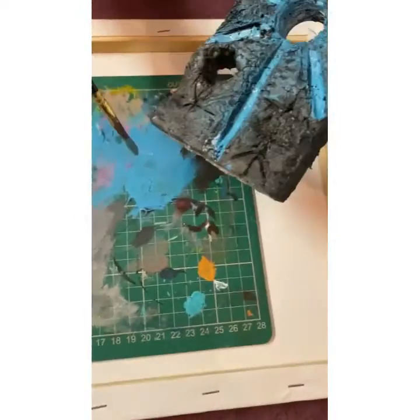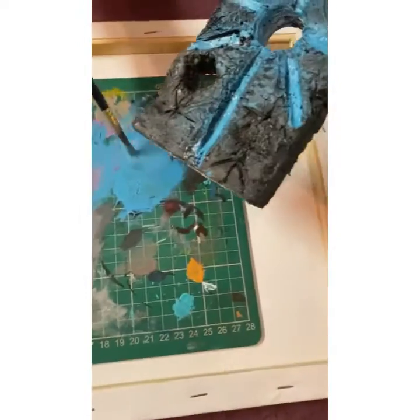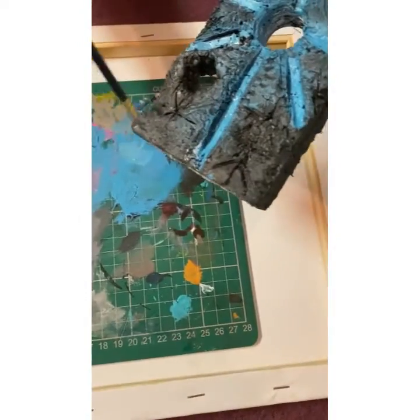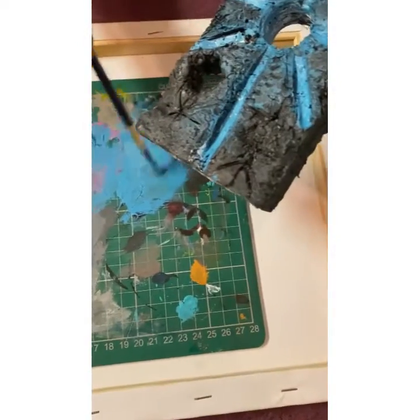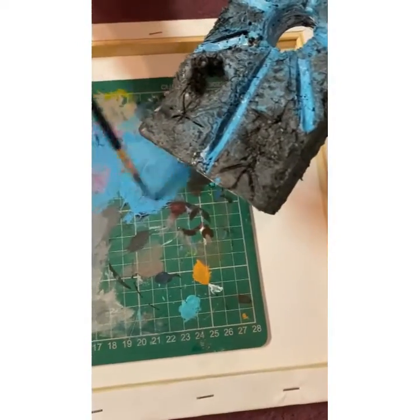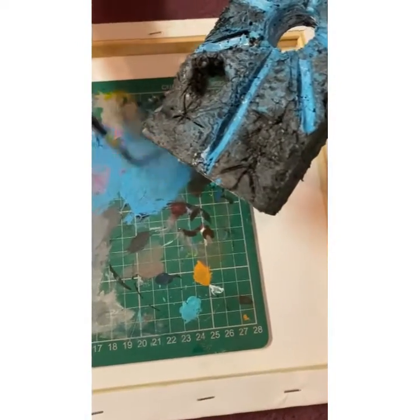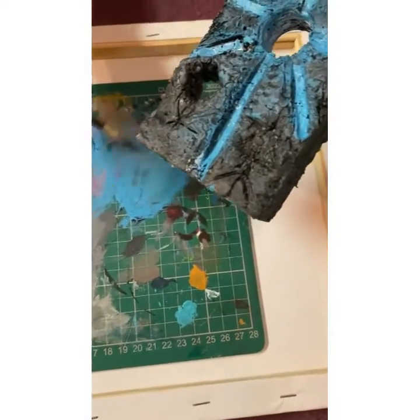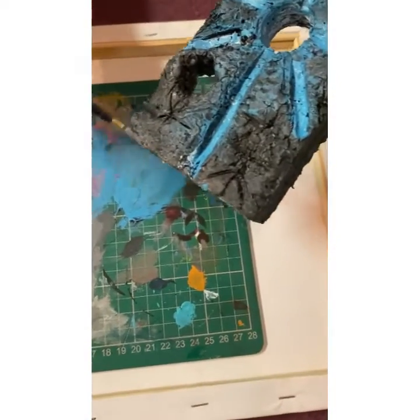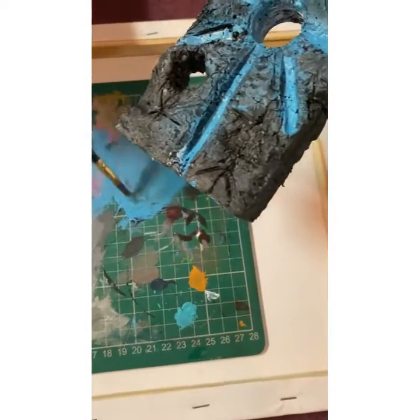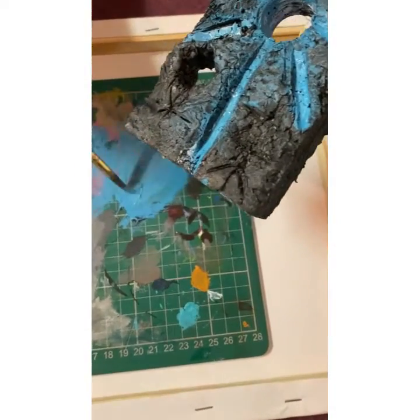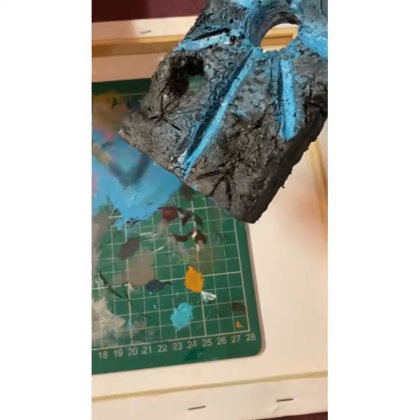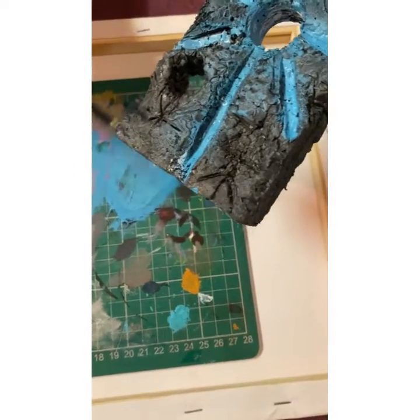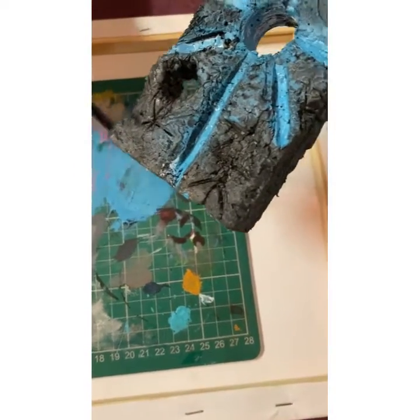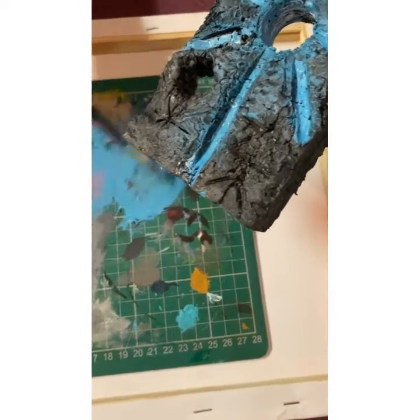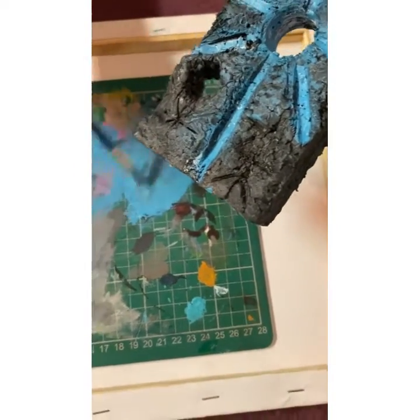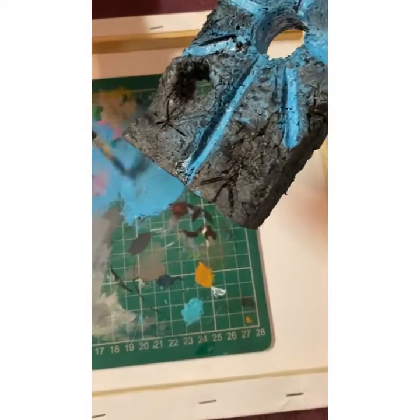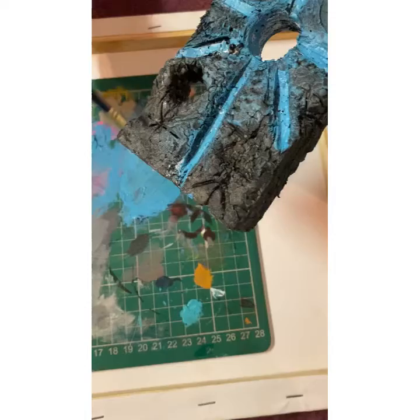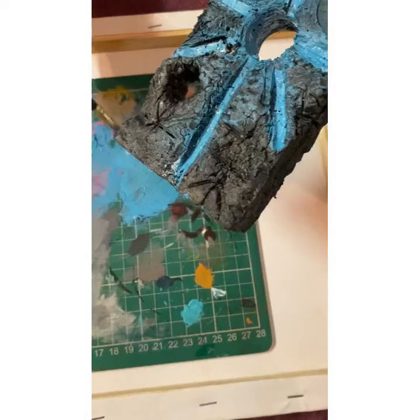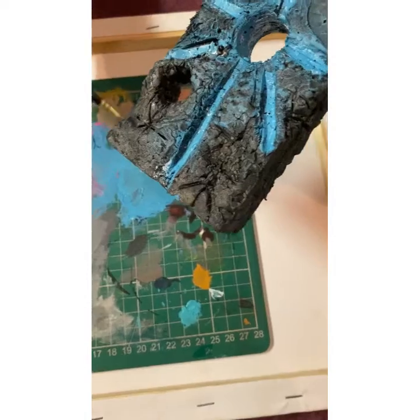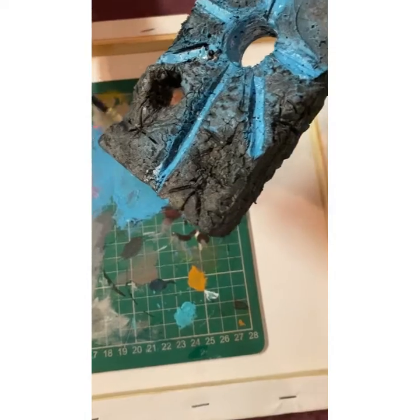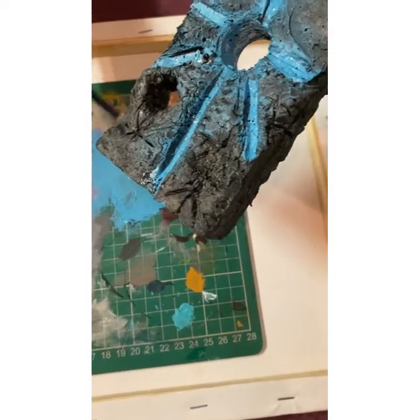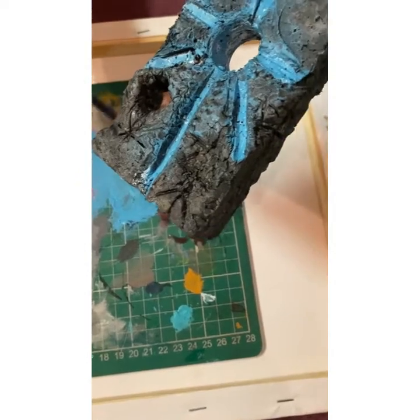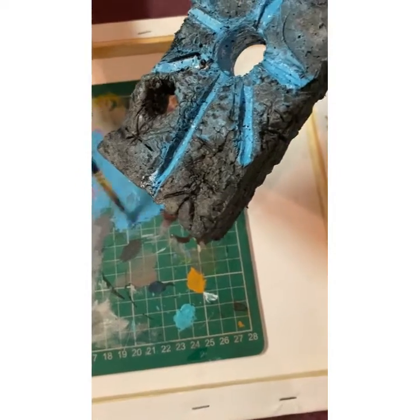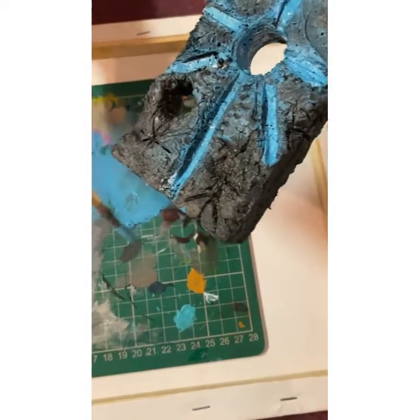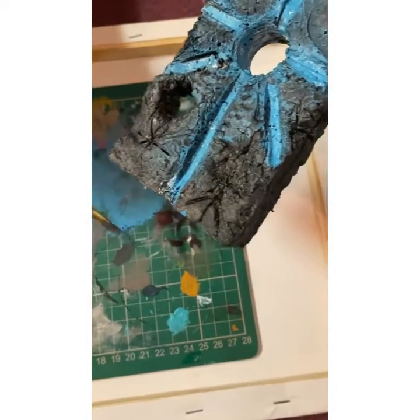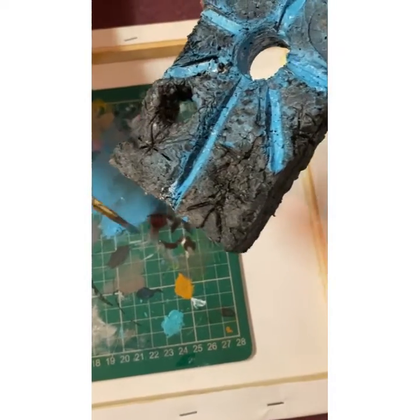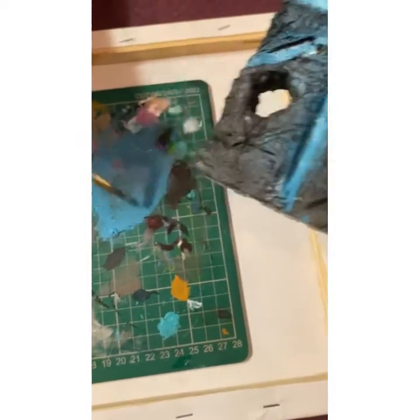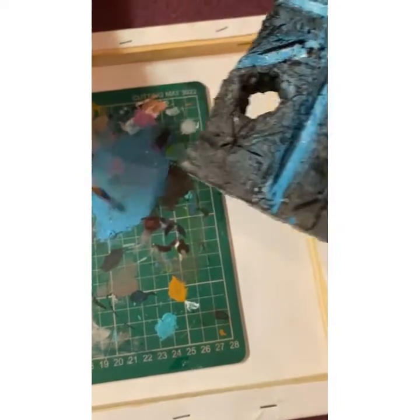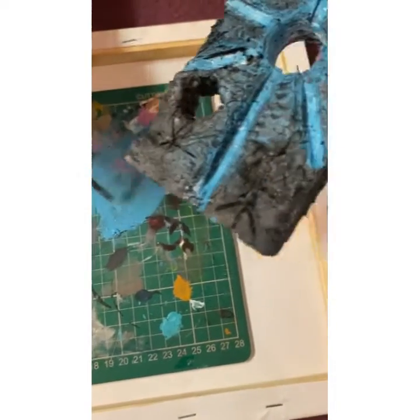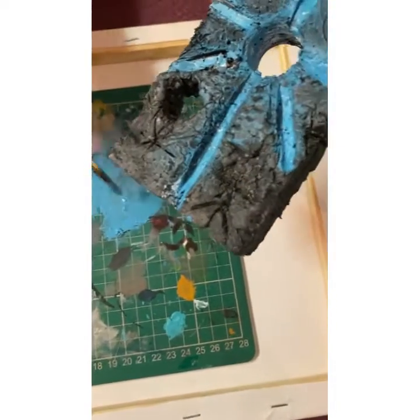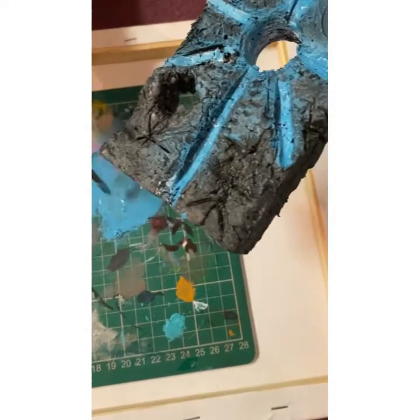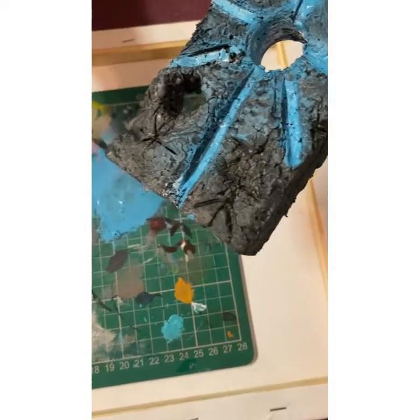I'm just going to add a little. Now, it might change the colour a little bit, but hopefully it won't be too much of a difference.